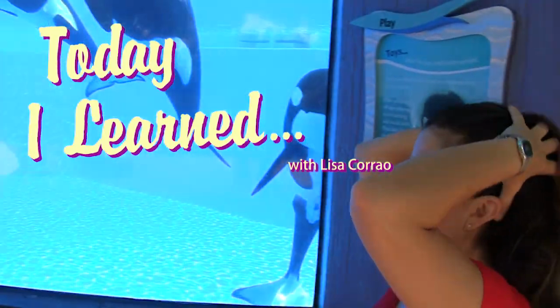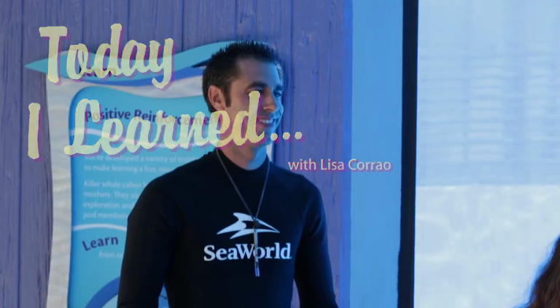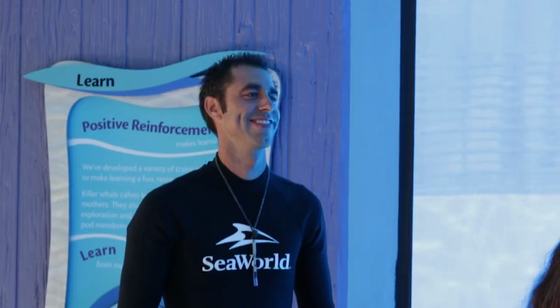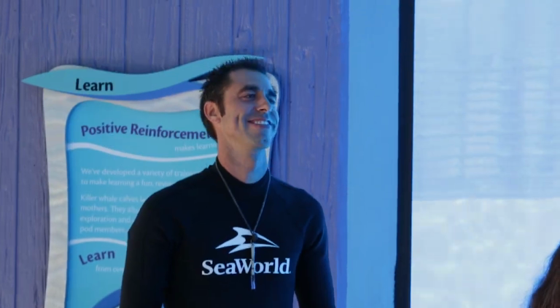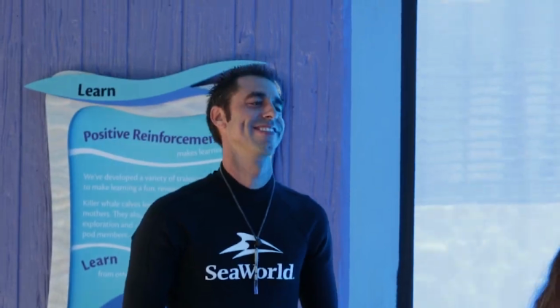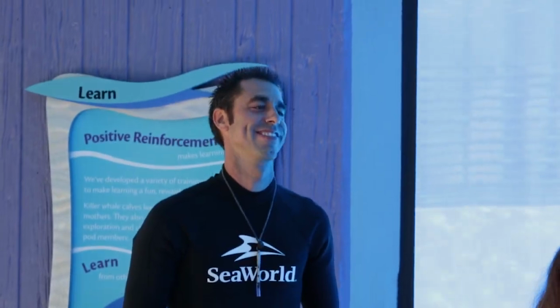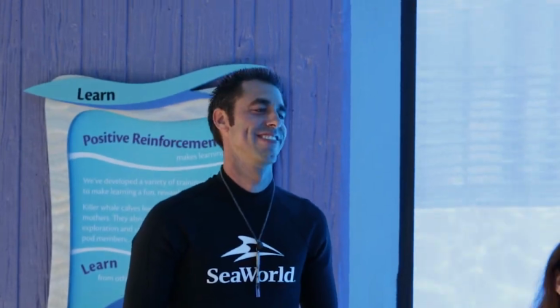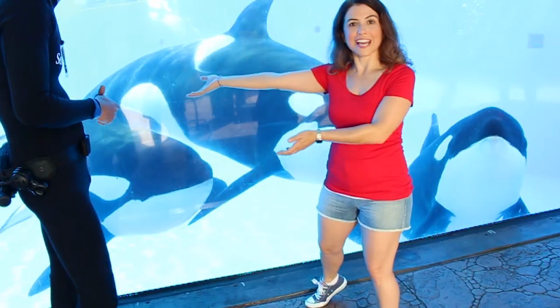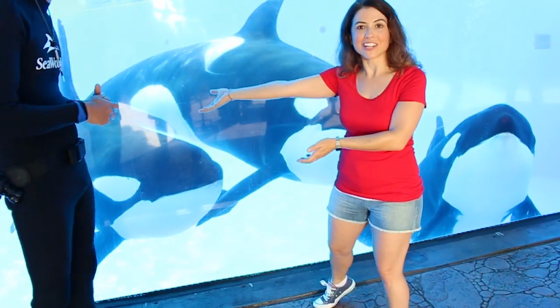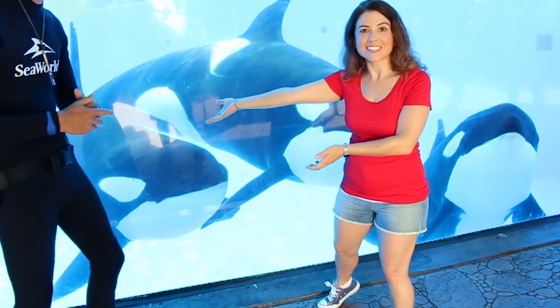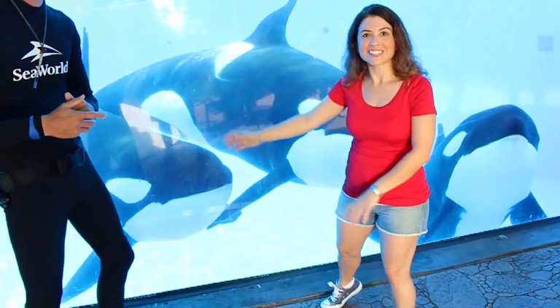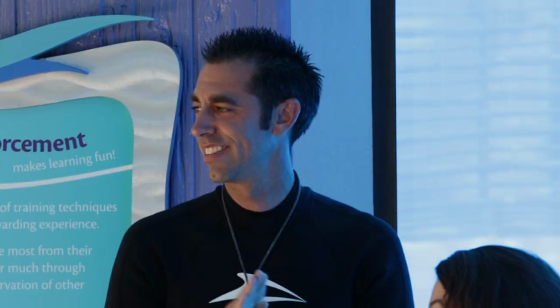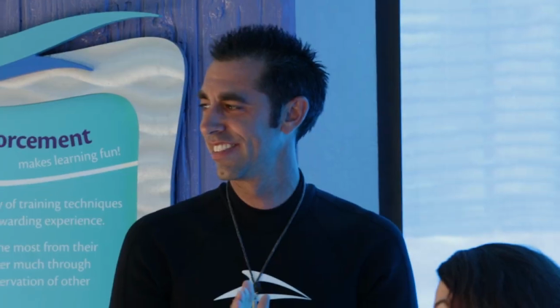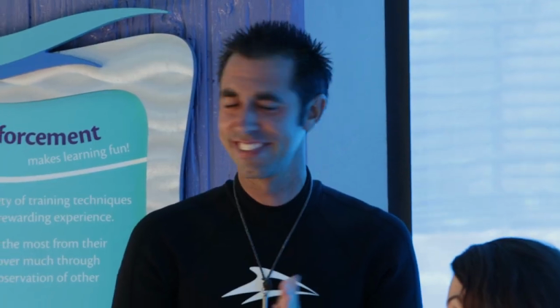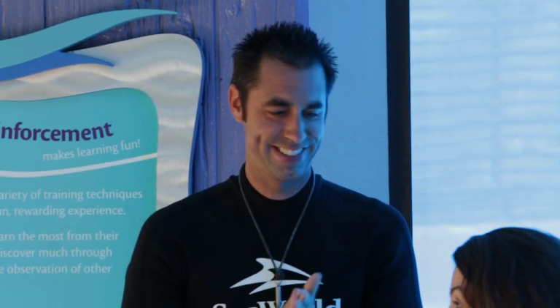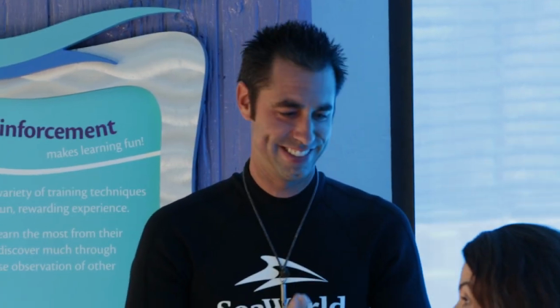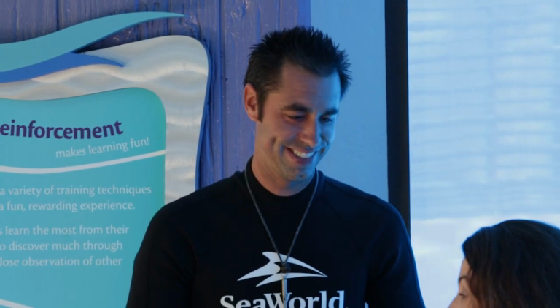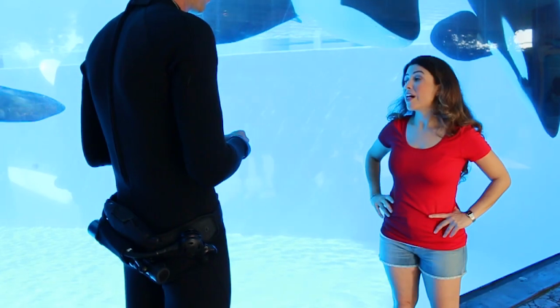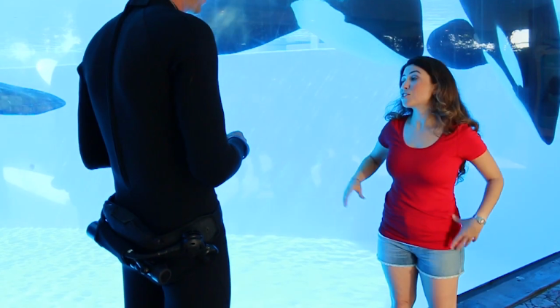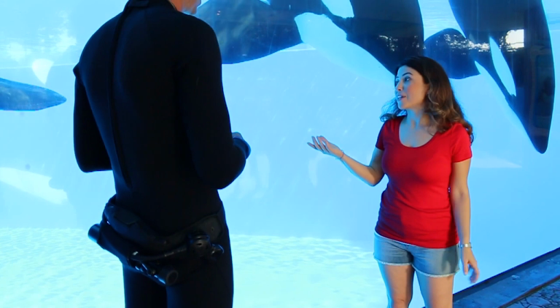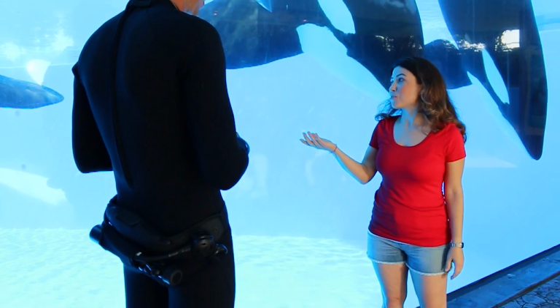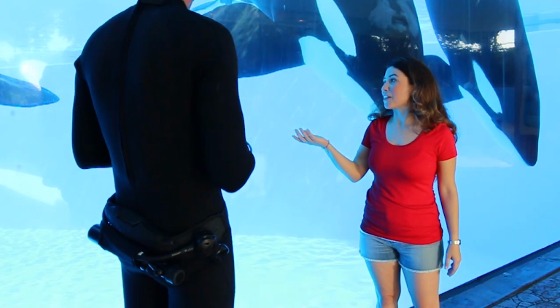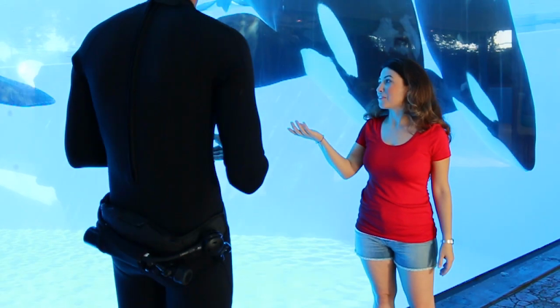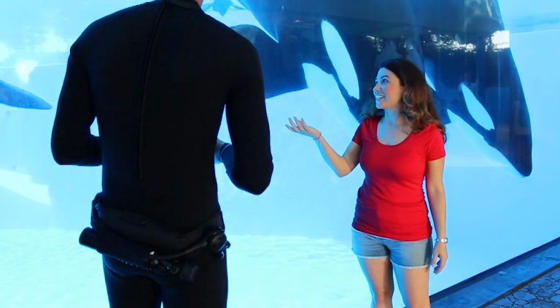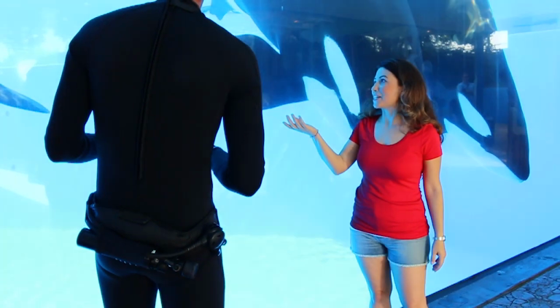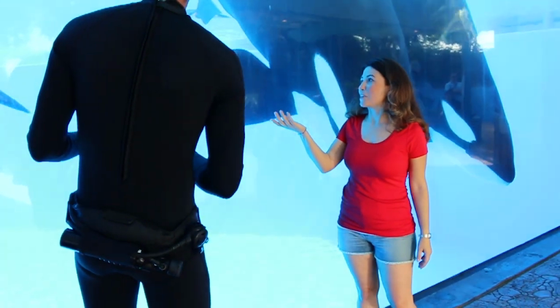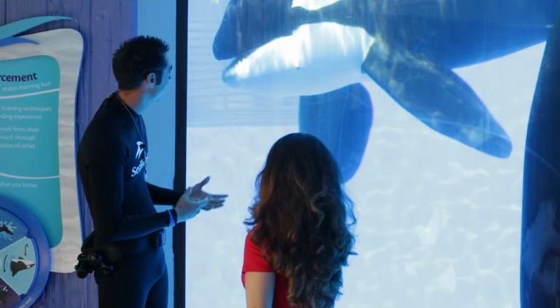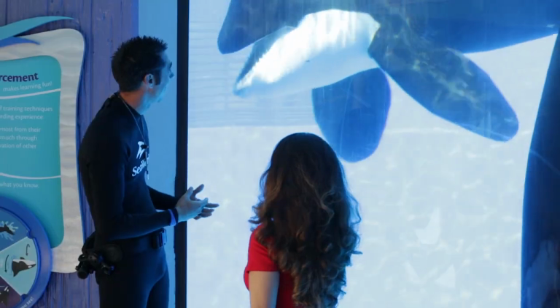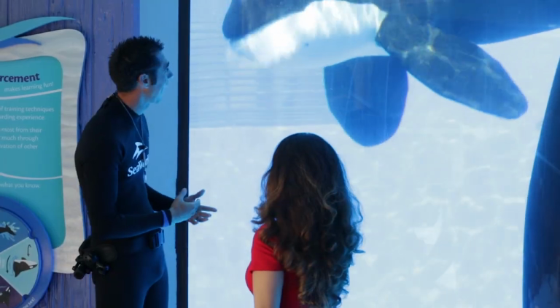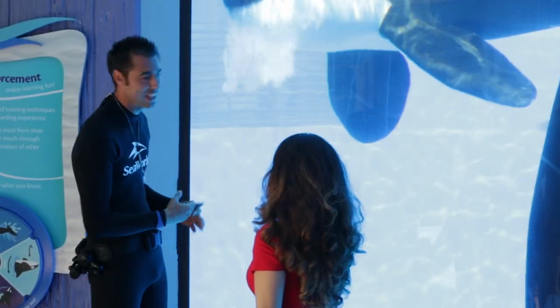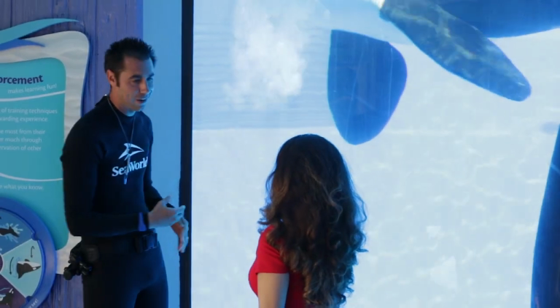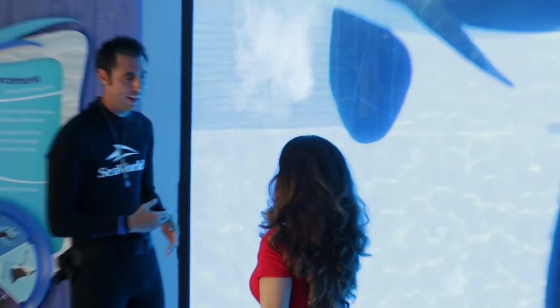So we're here with Joe Sanchez, a trainer here at SeaWorld. I just met Drew and I feel like he likes me already. That's right — I think you're in.